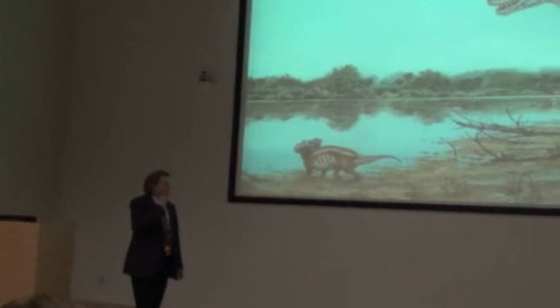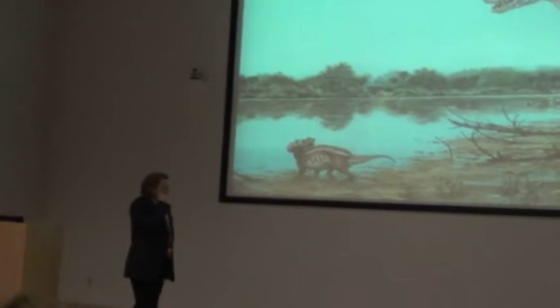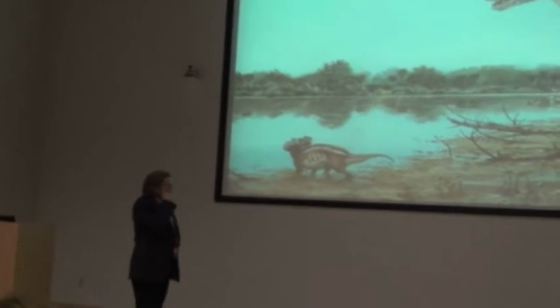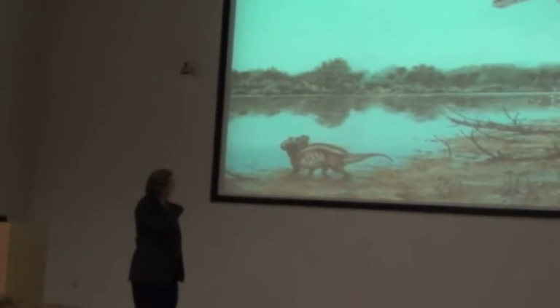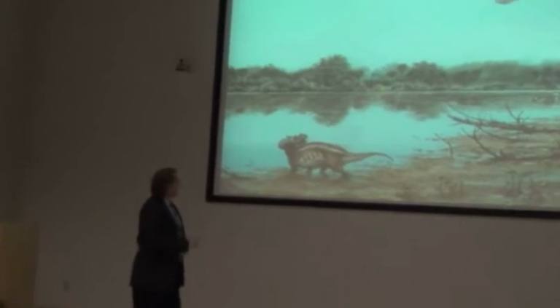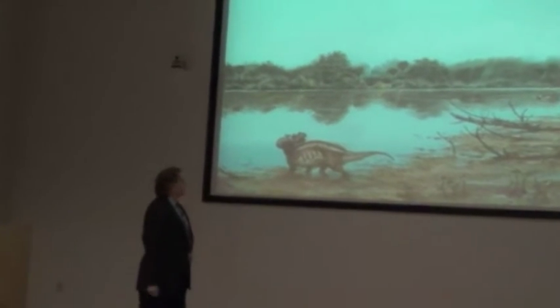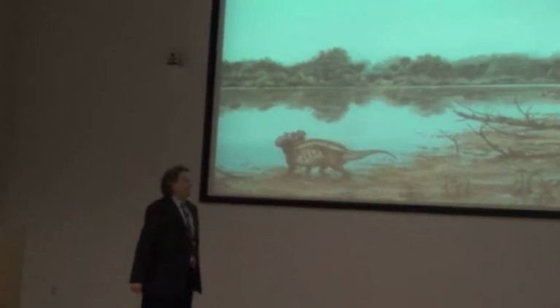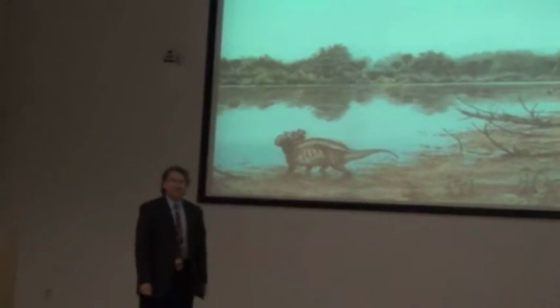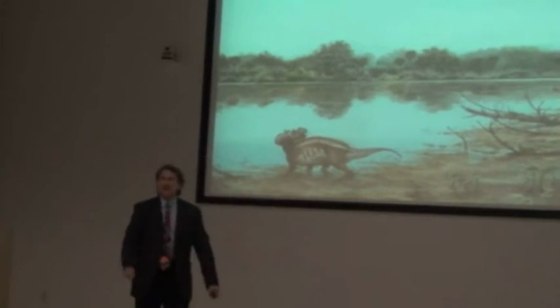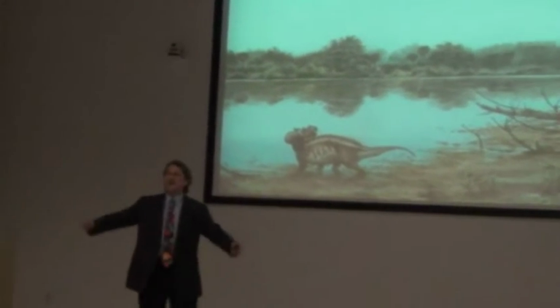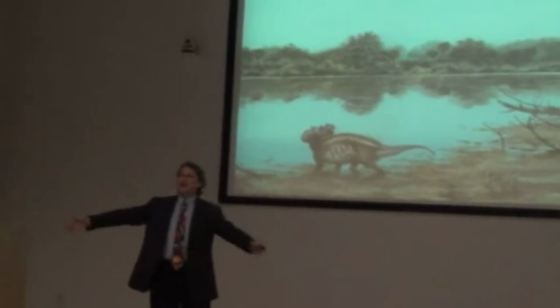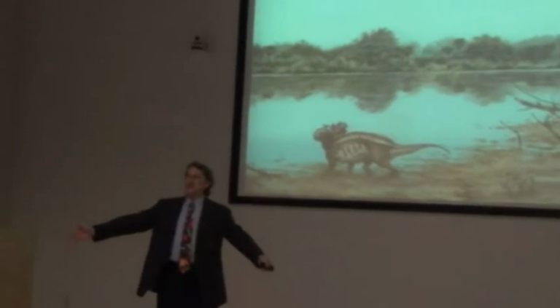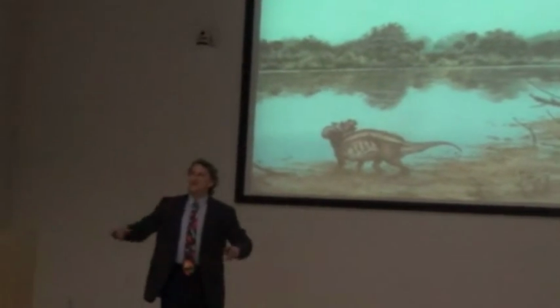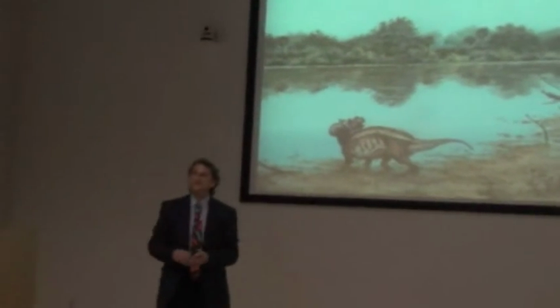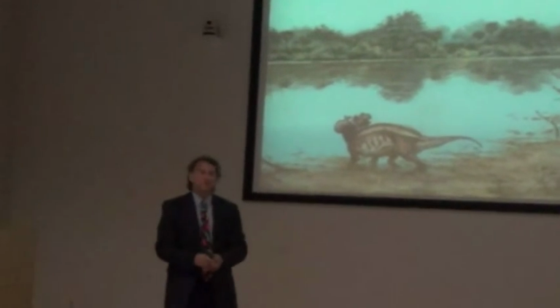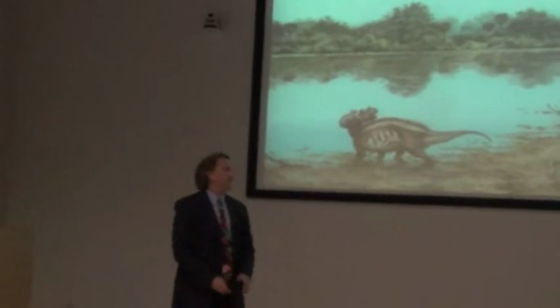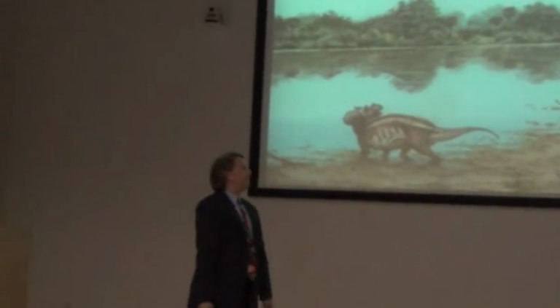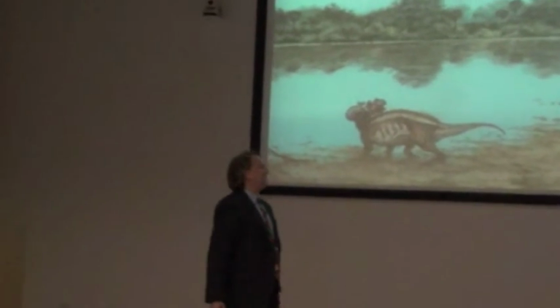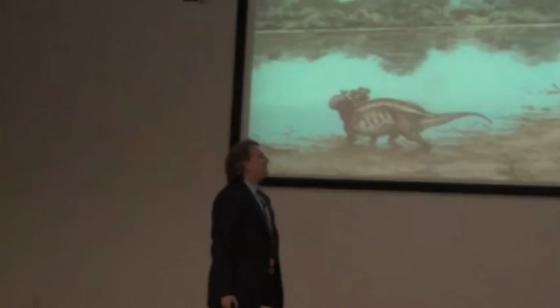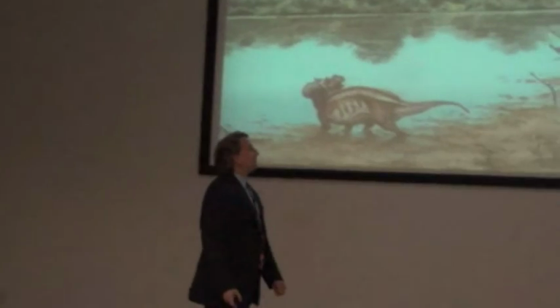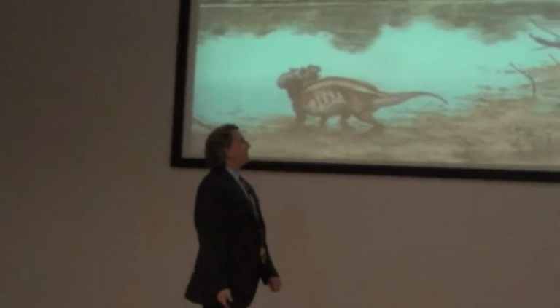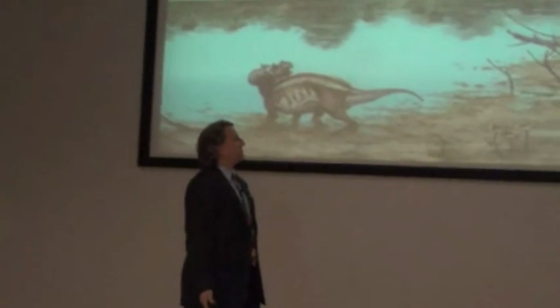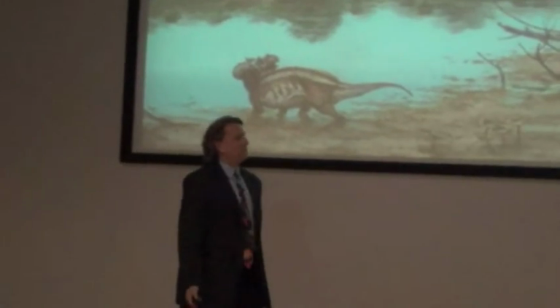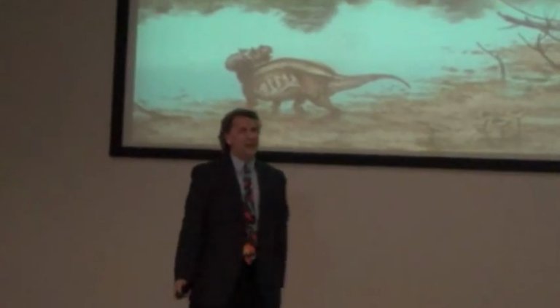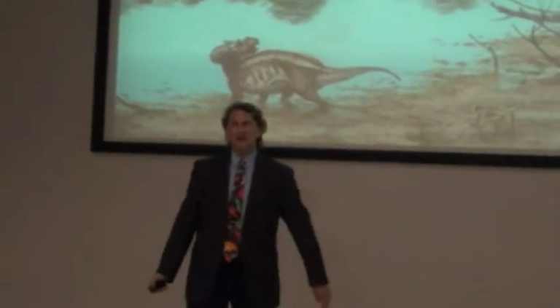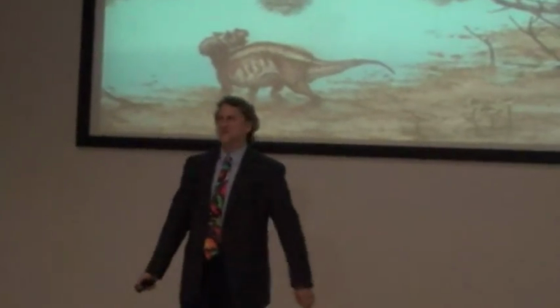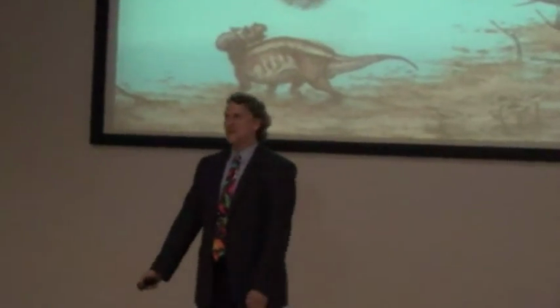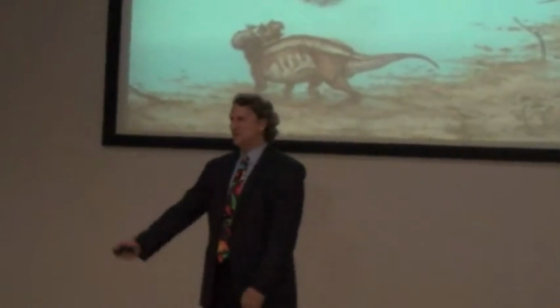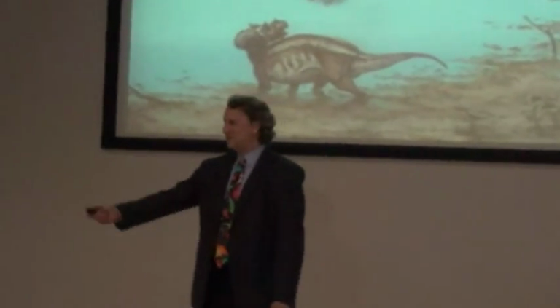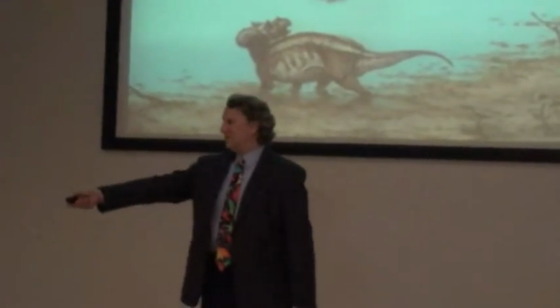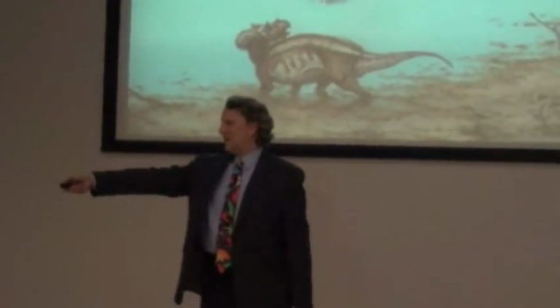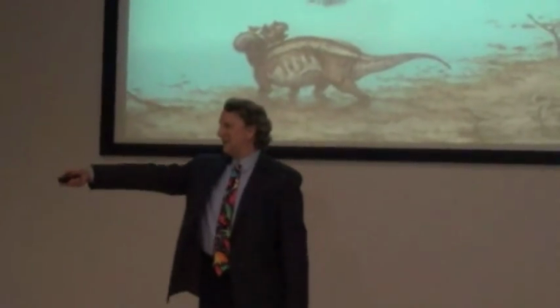With that, I thank you for being here and for your attention, and I'll take any questions if you have anything.